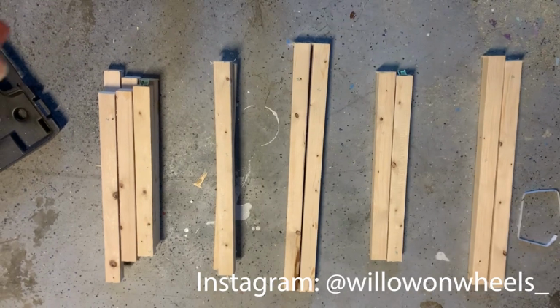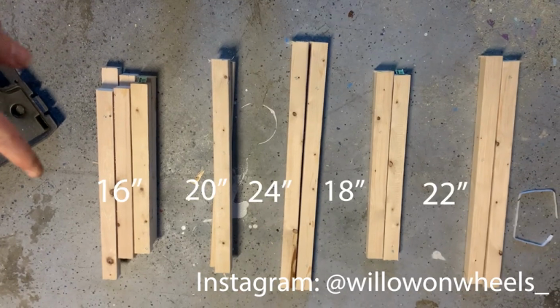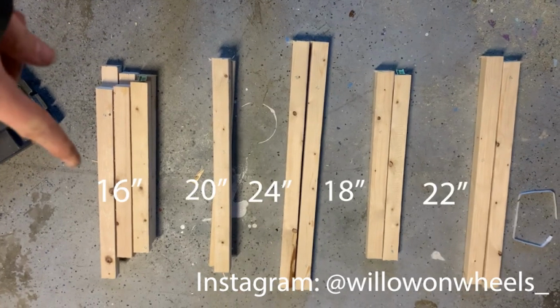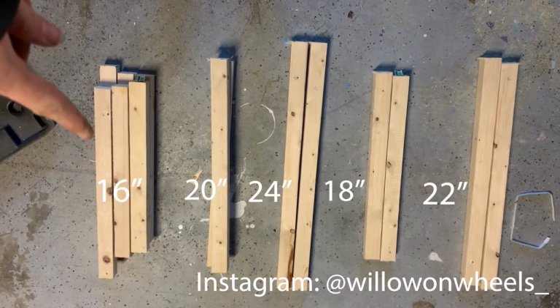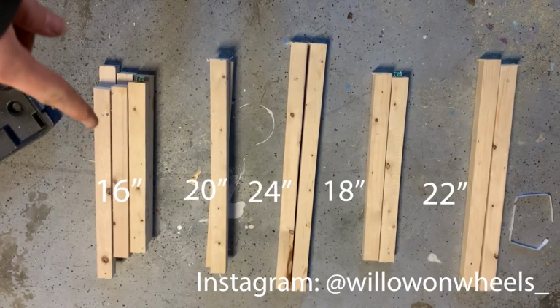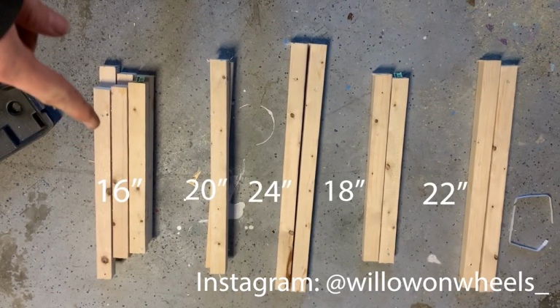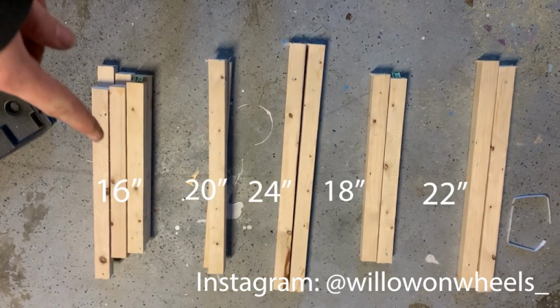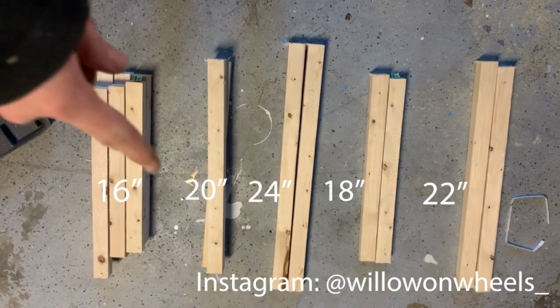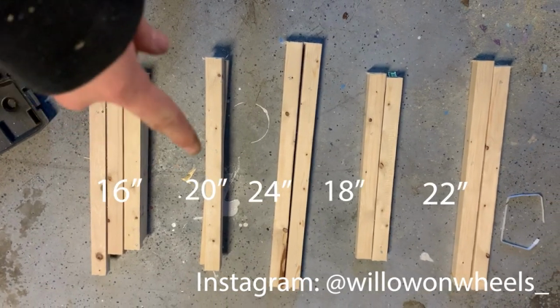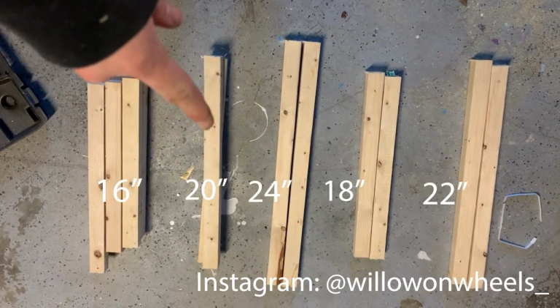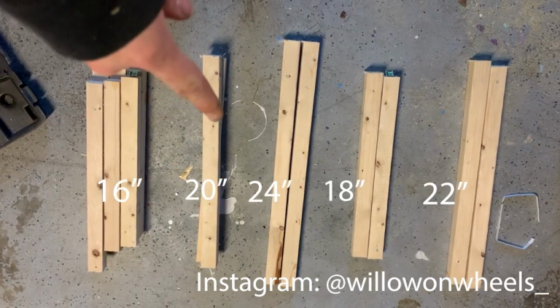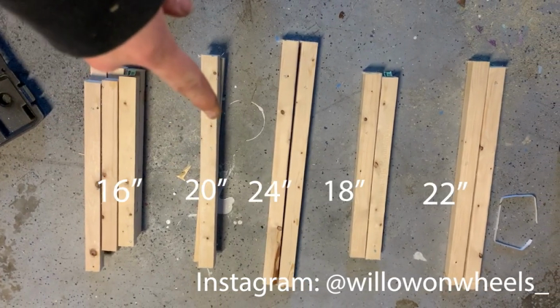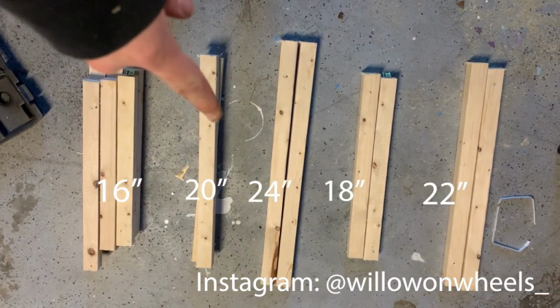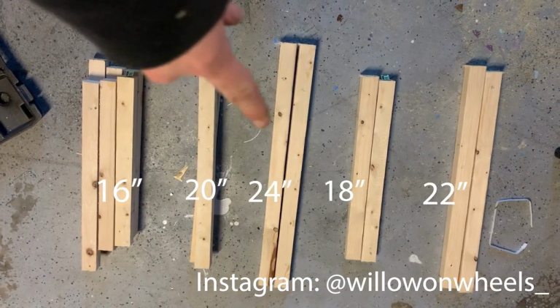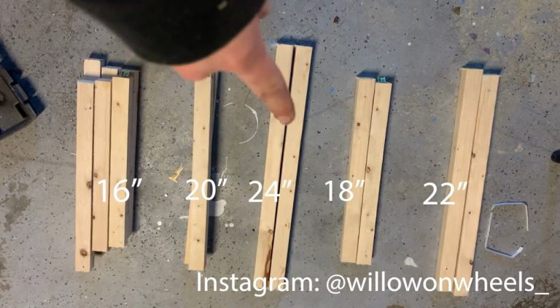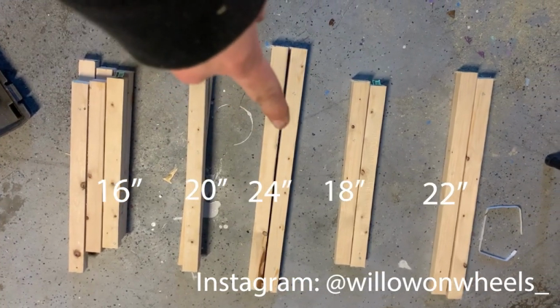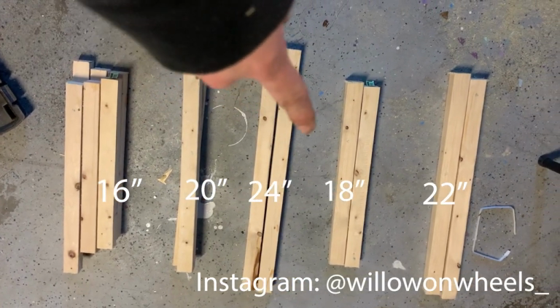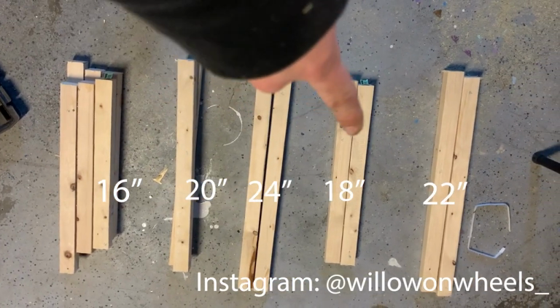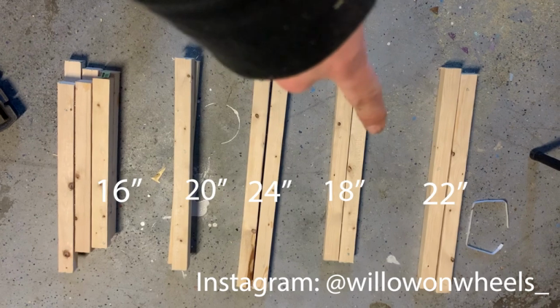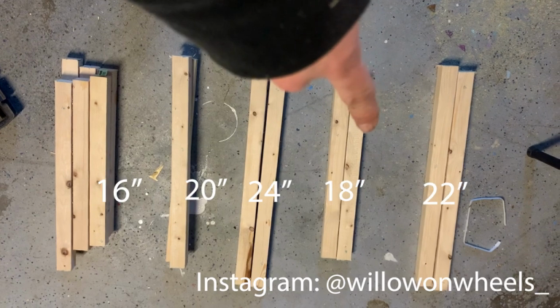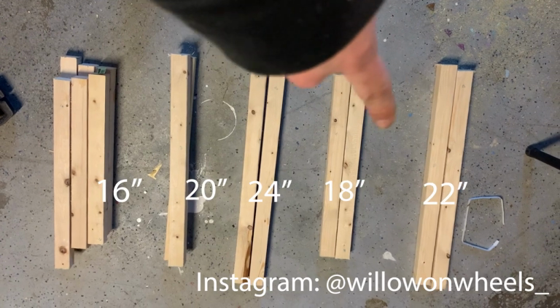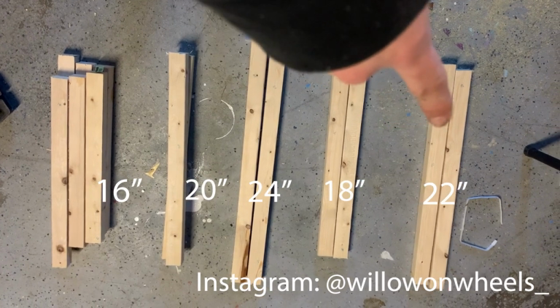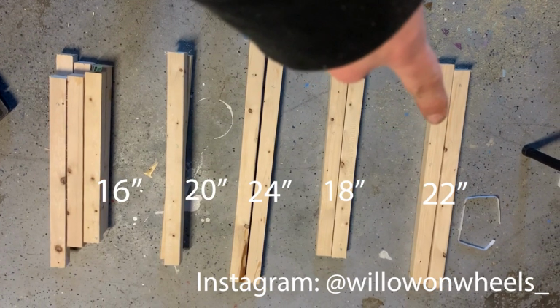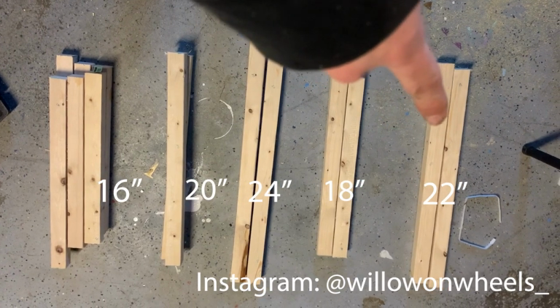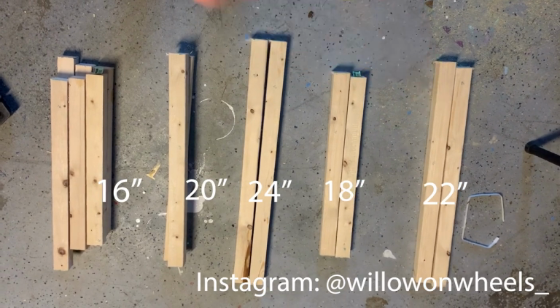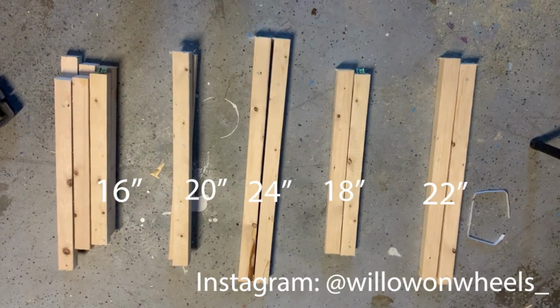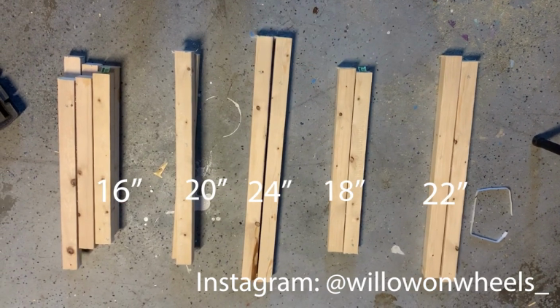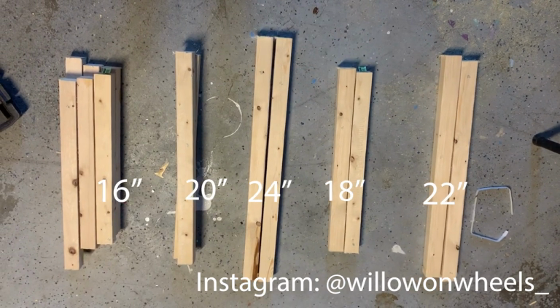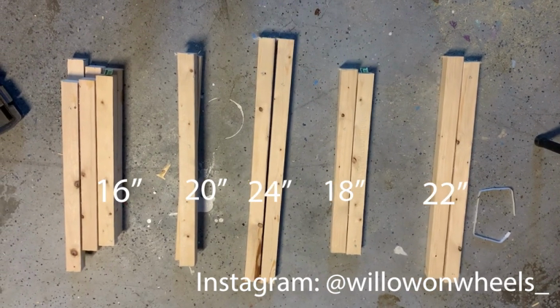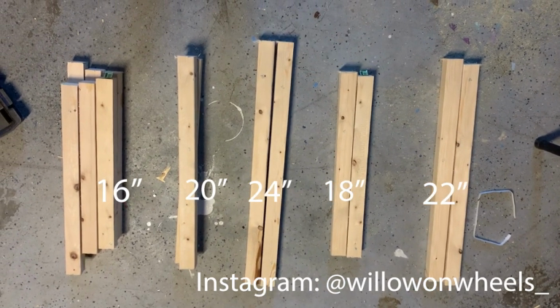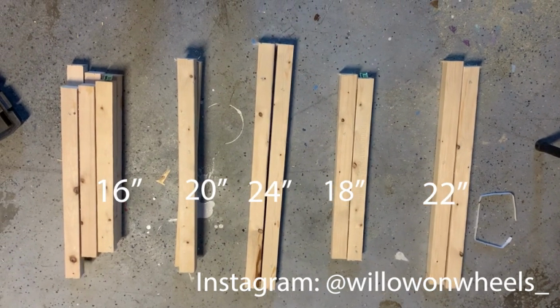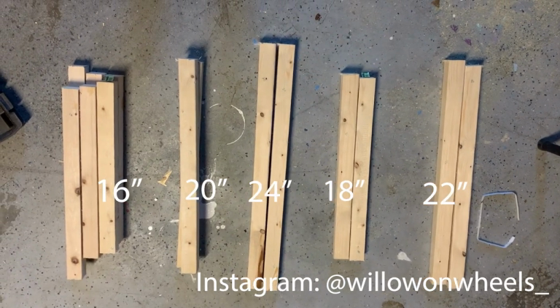I've got 16, 20, 24, 18, and 22 — I'm going to put these together real quick.